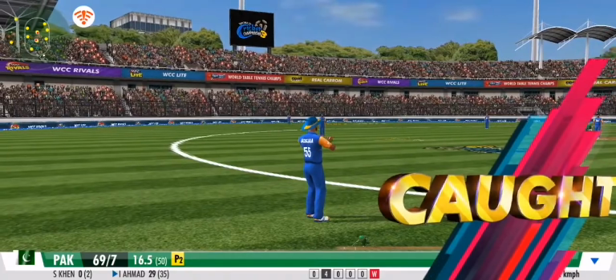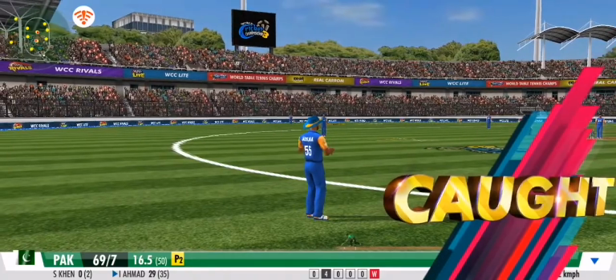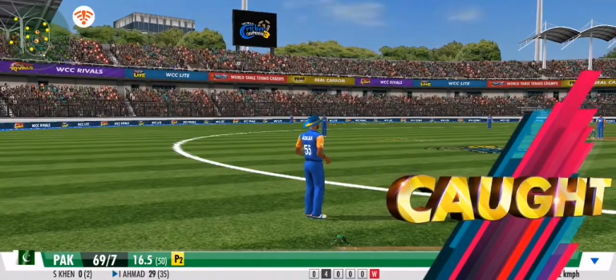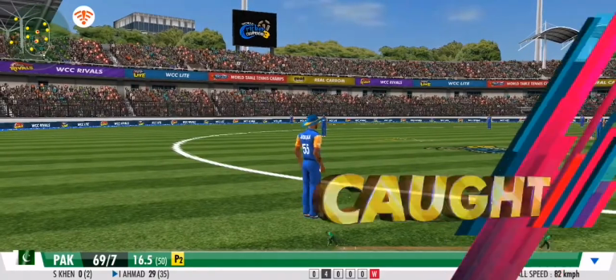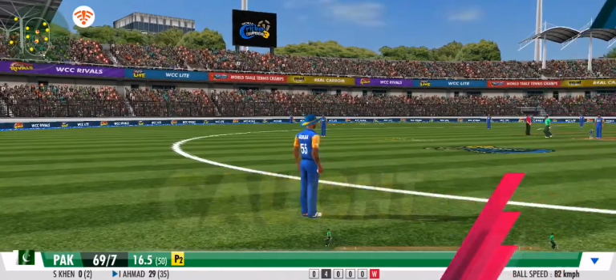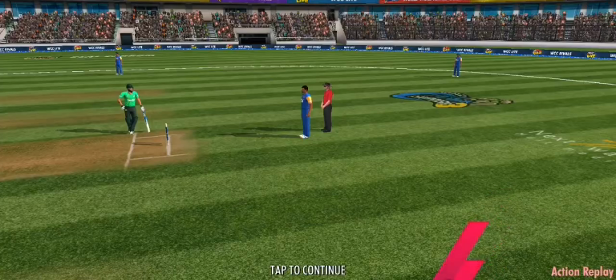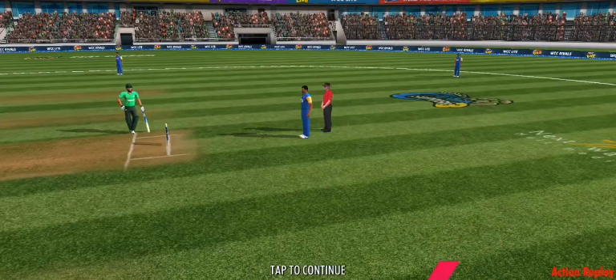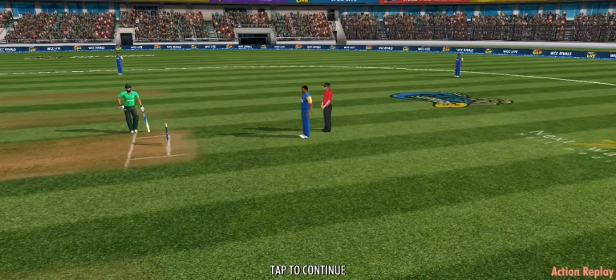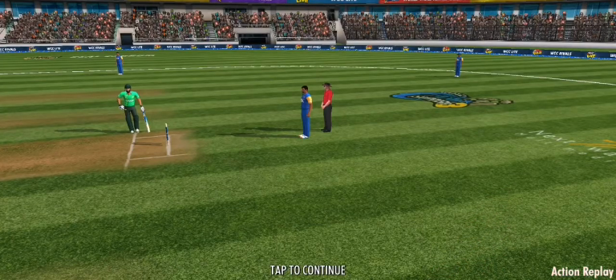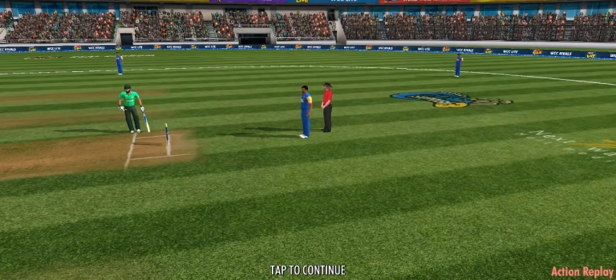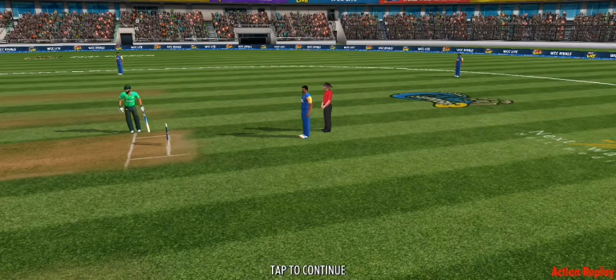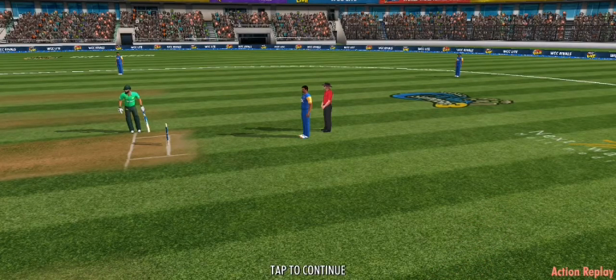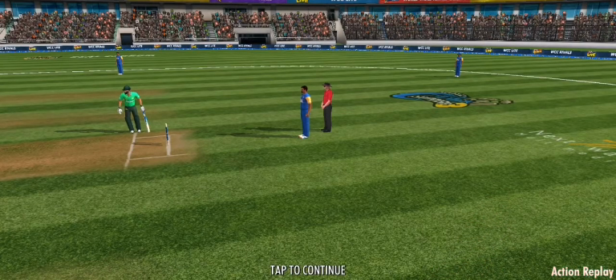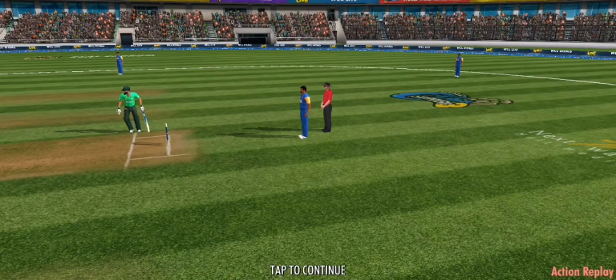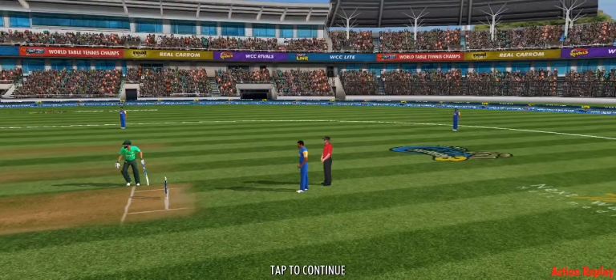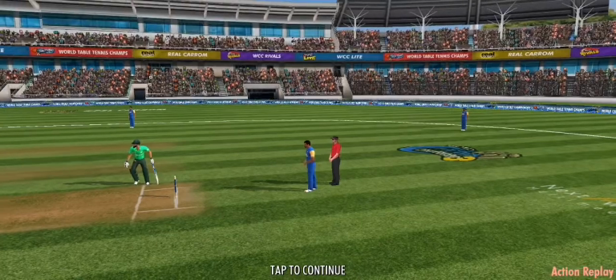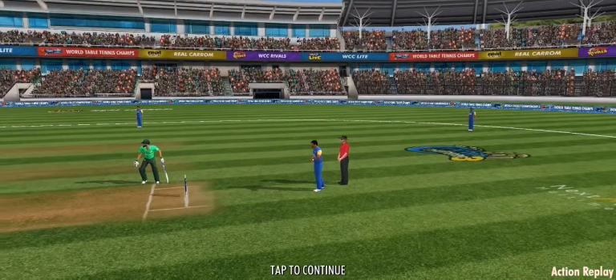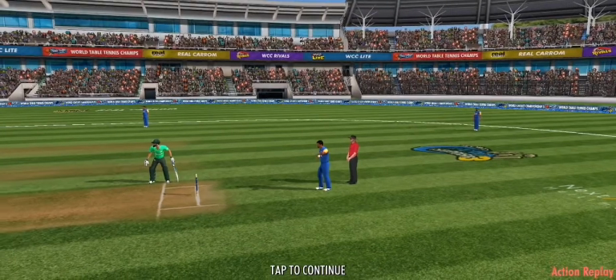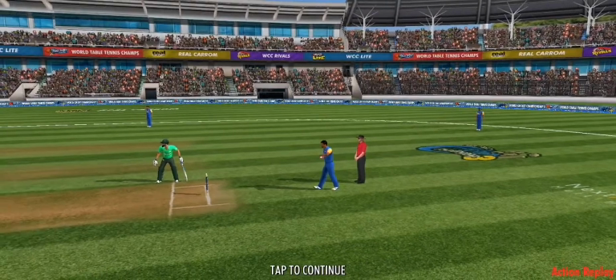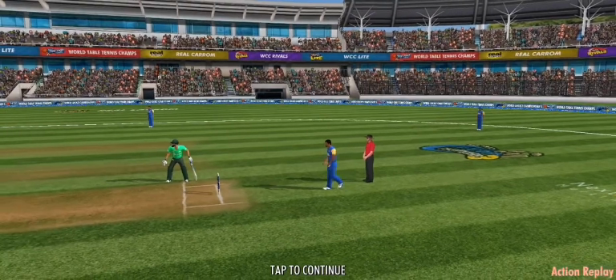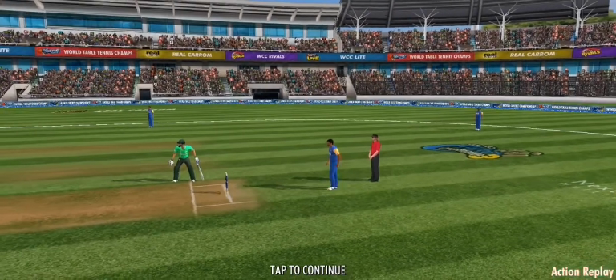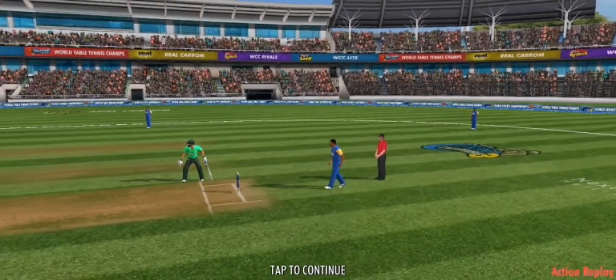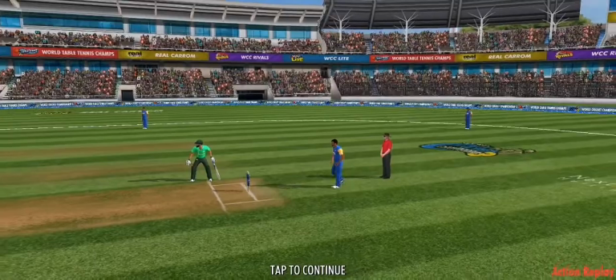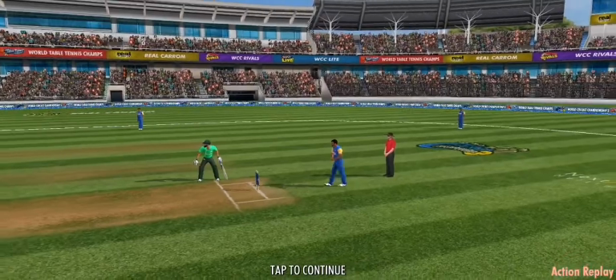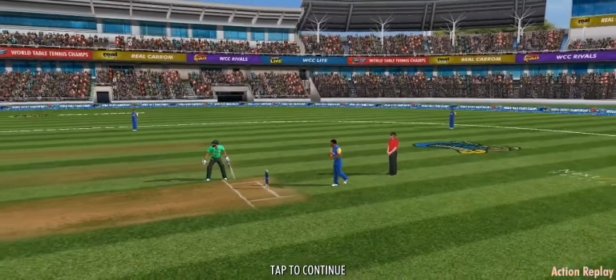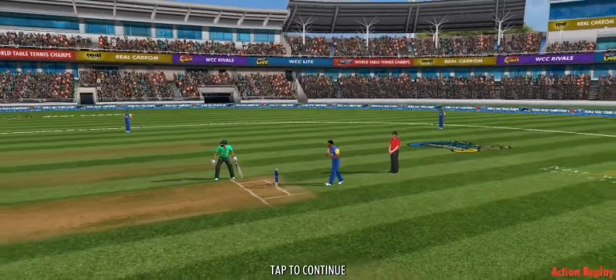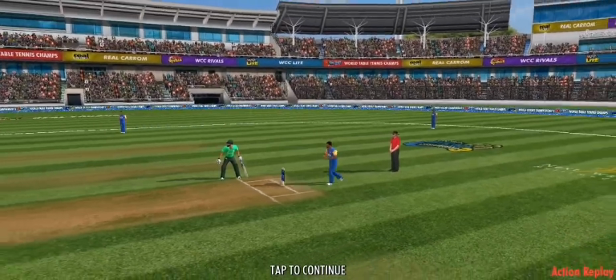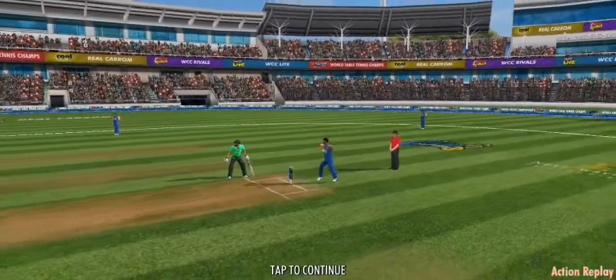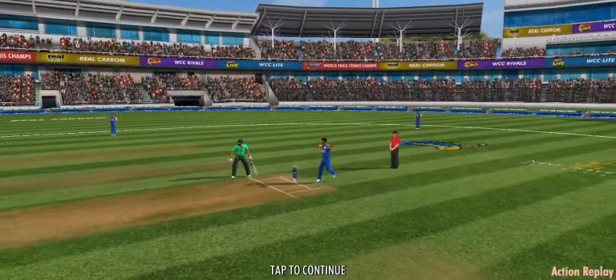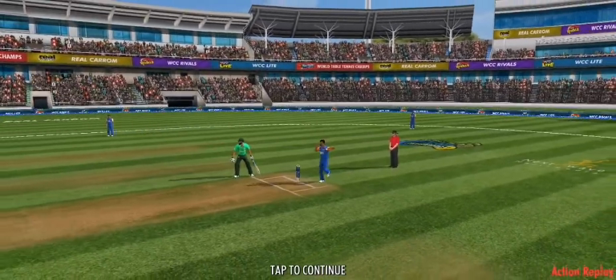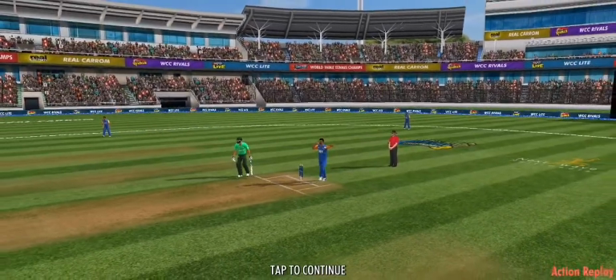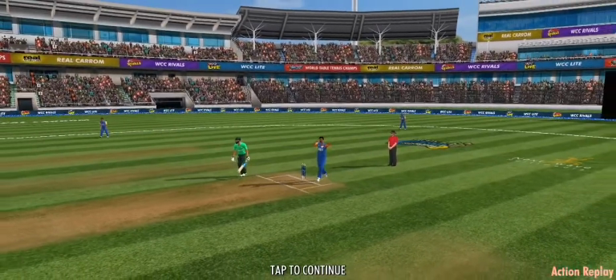Great catch — sailed right into the waiting hands. It's a sad walk back for the batsman.